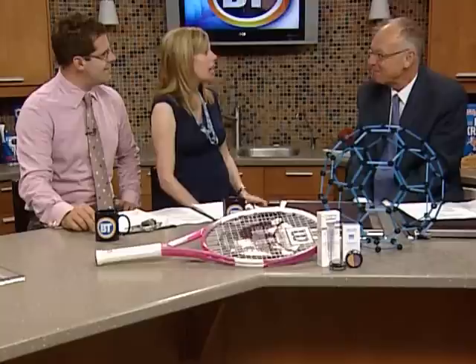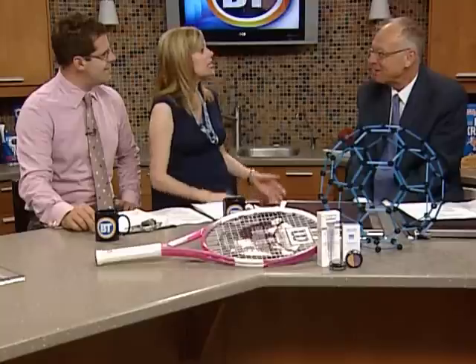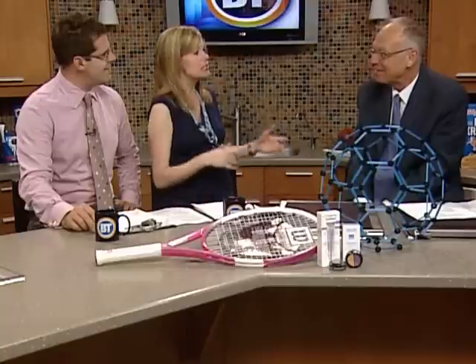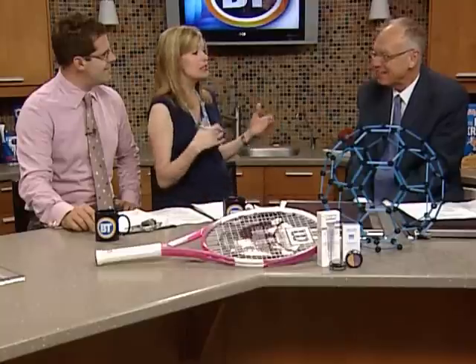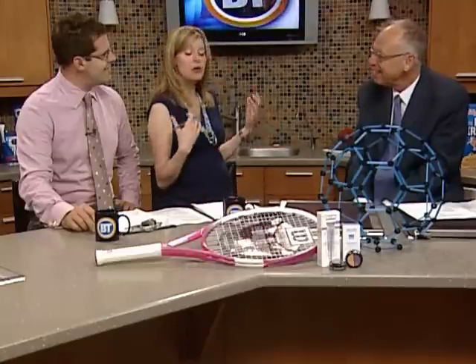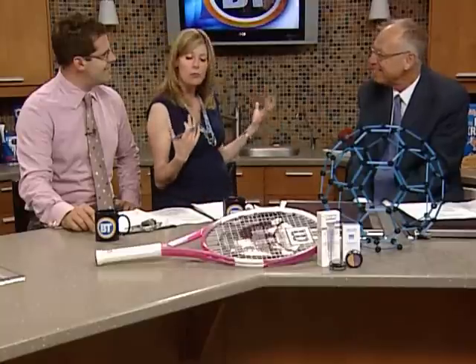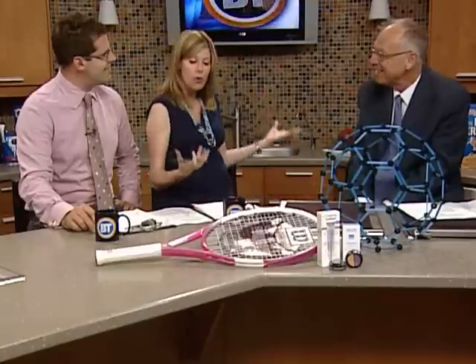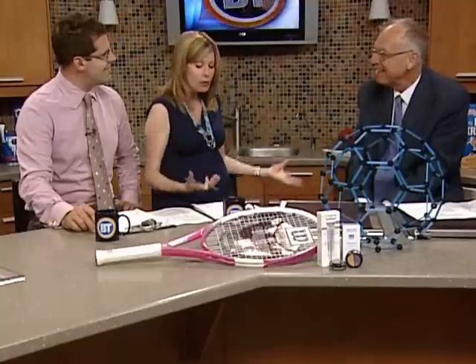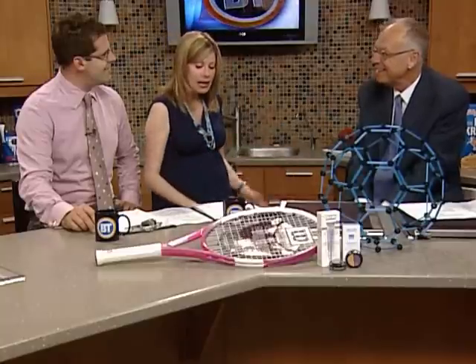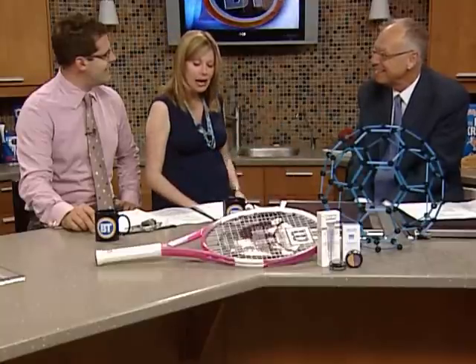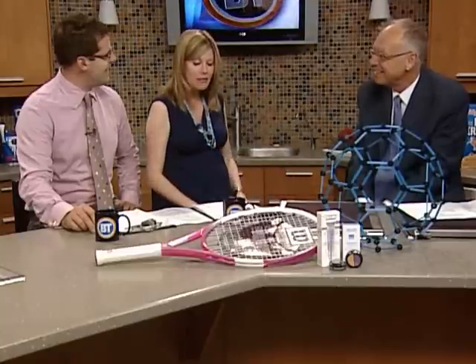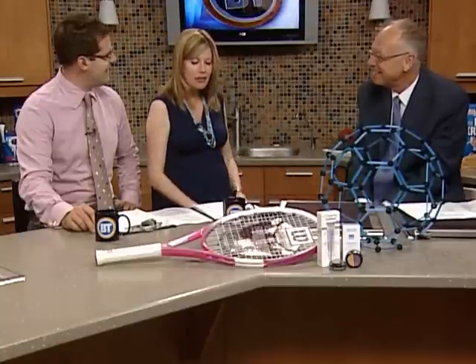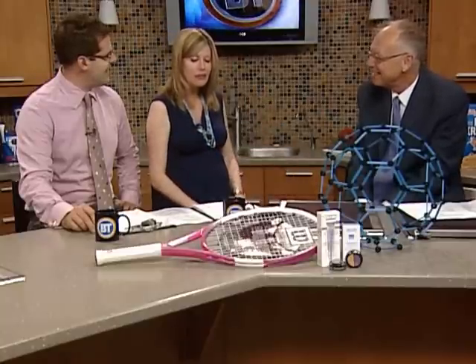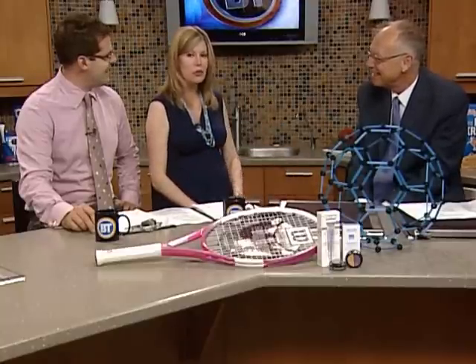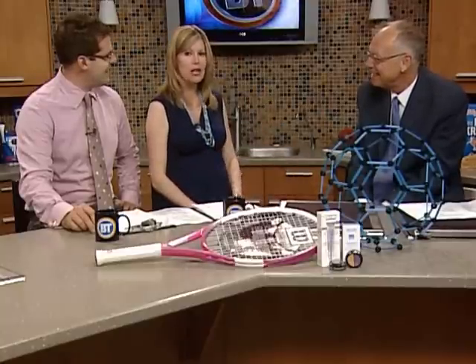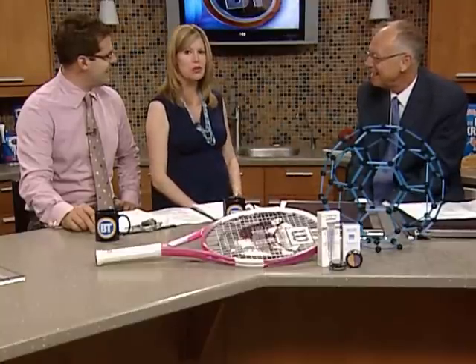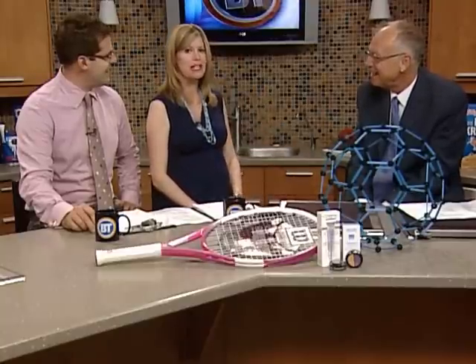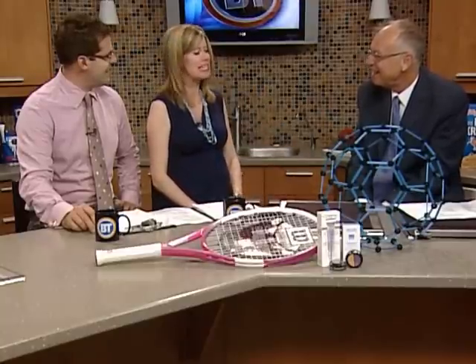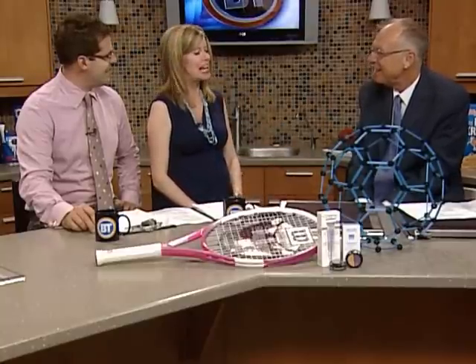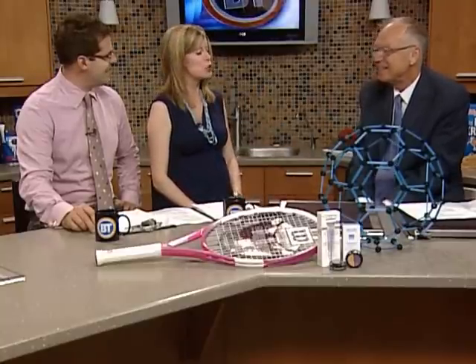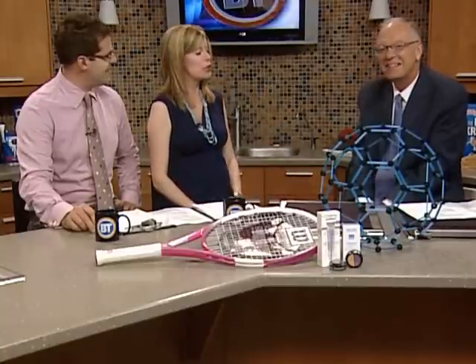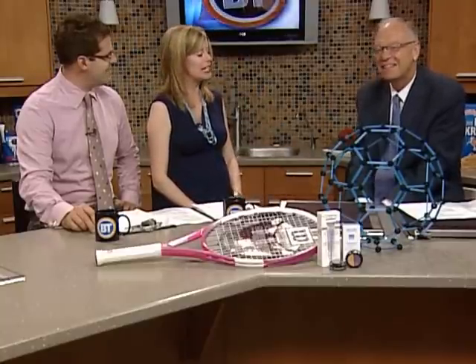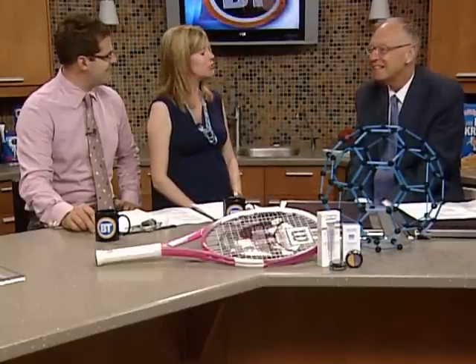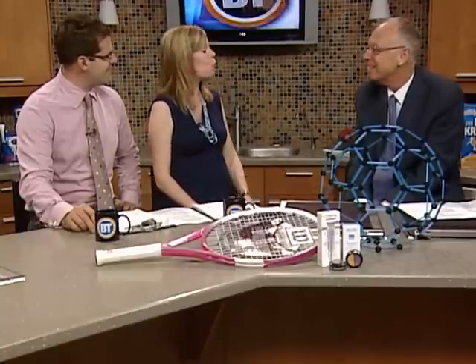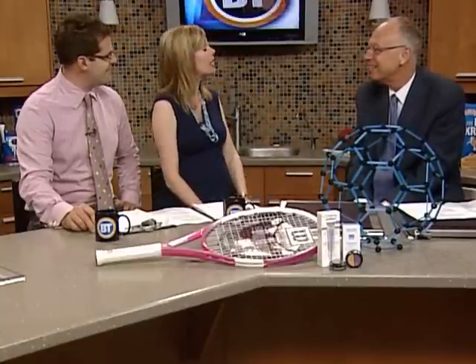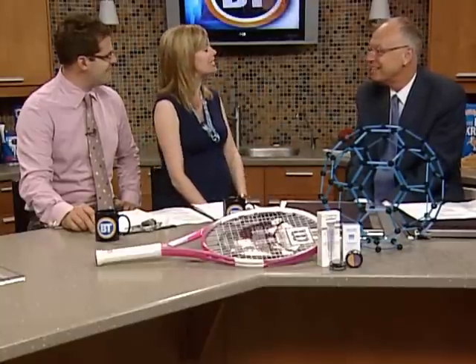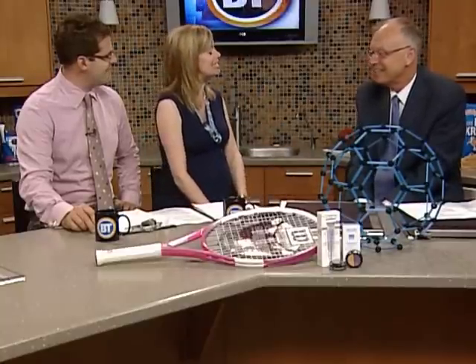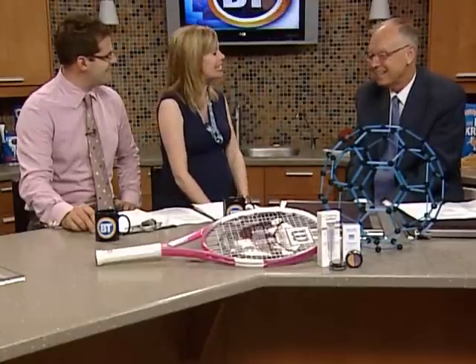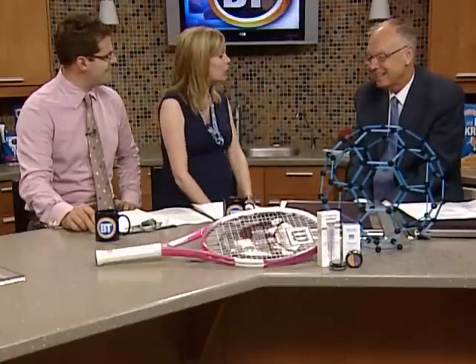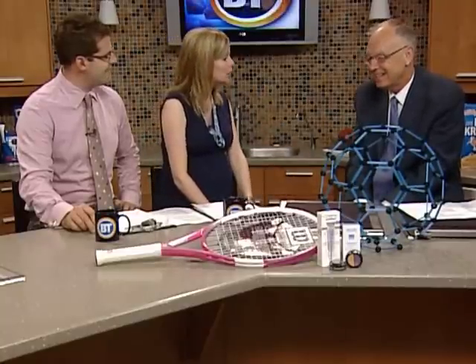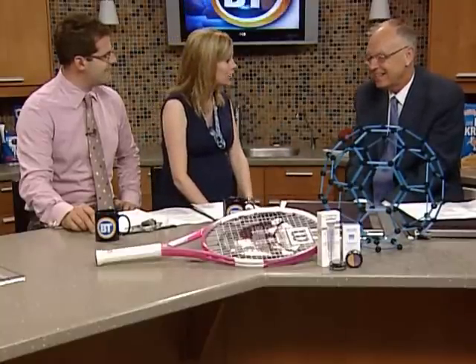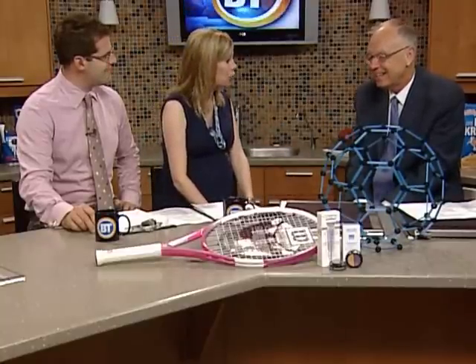Good morning, Wendy. Good morning. The very first question we need to ask you is: what is nanotechnology?